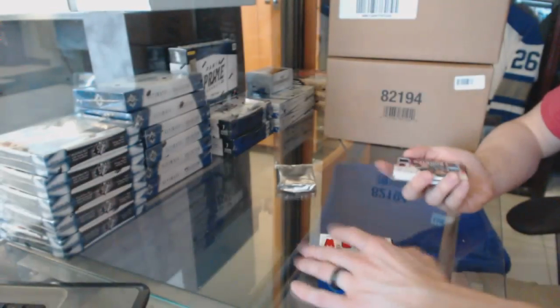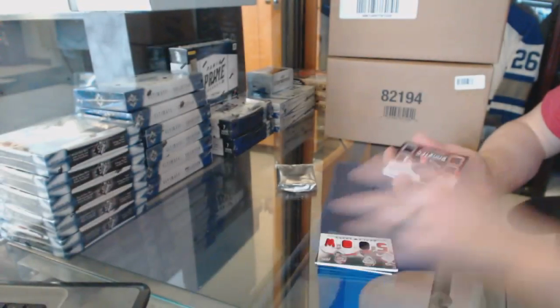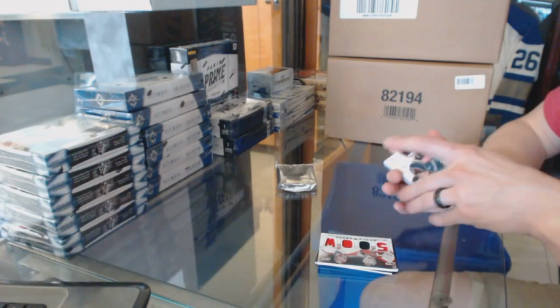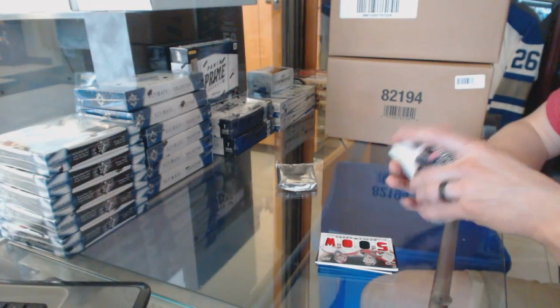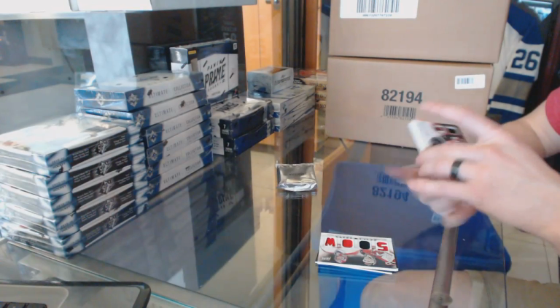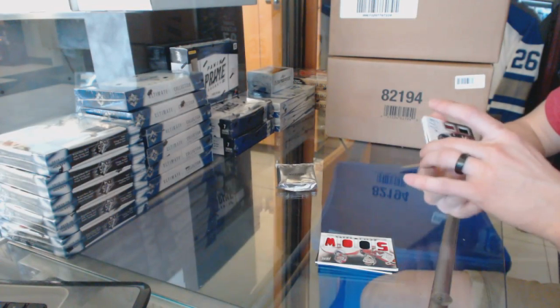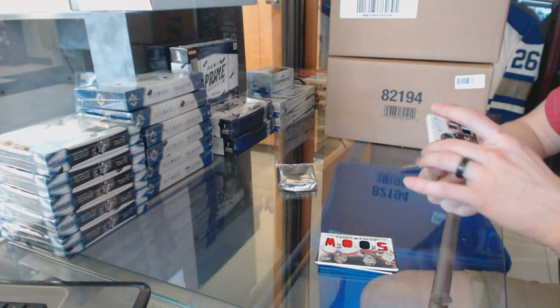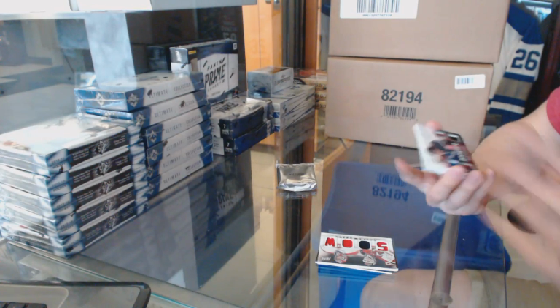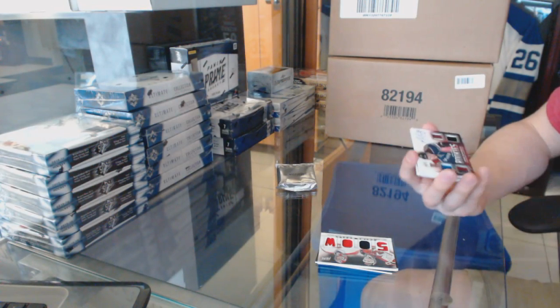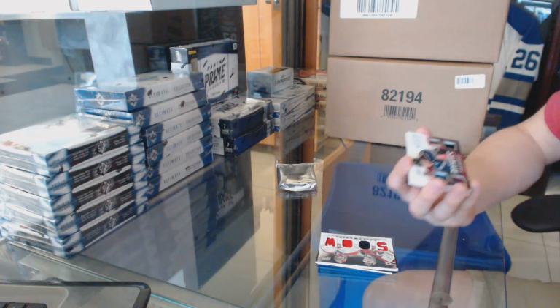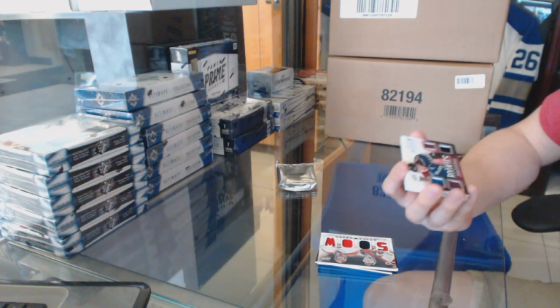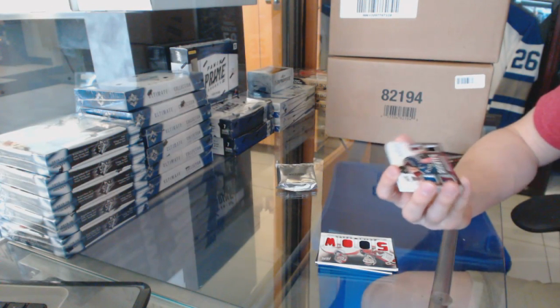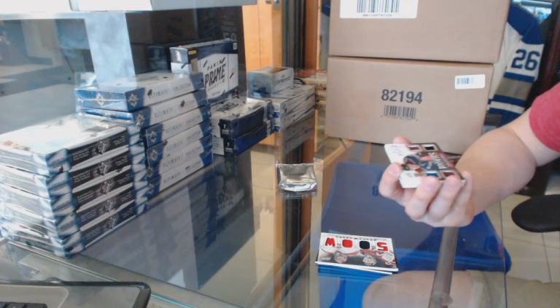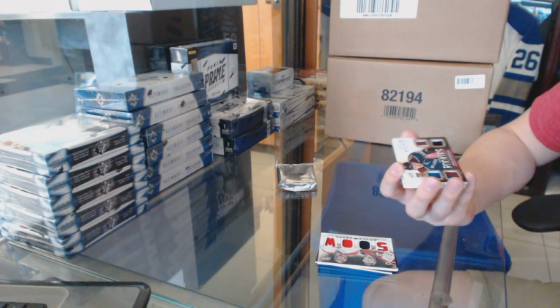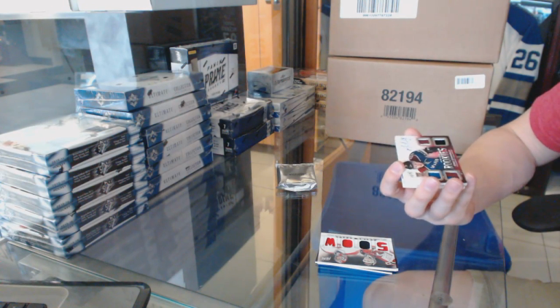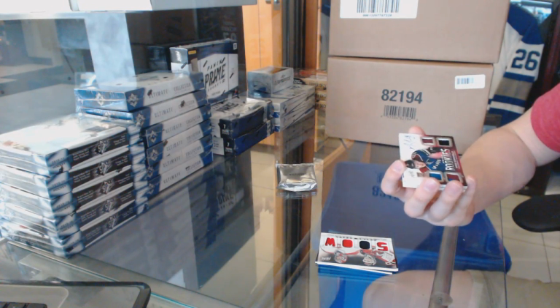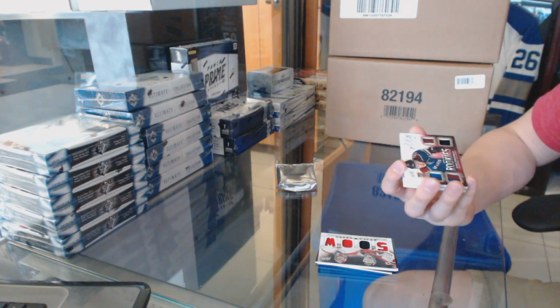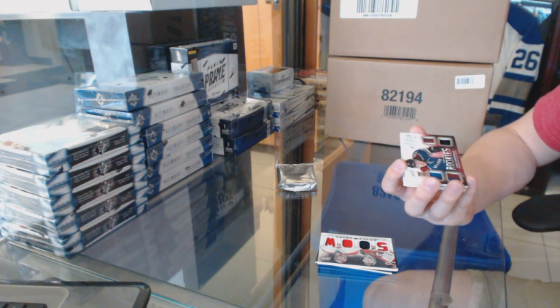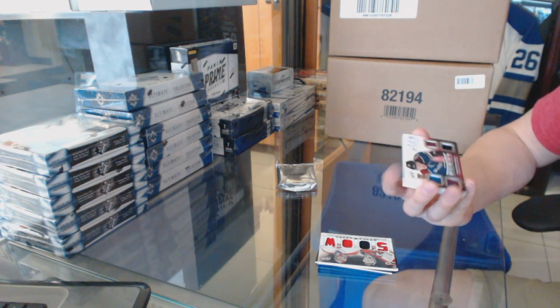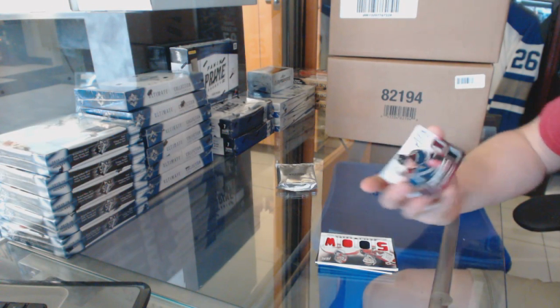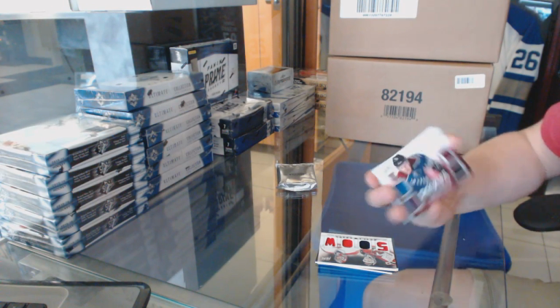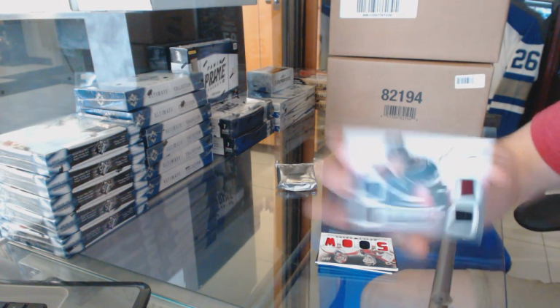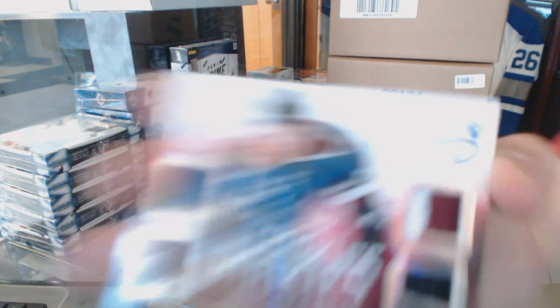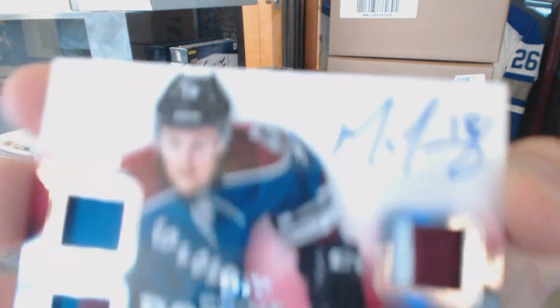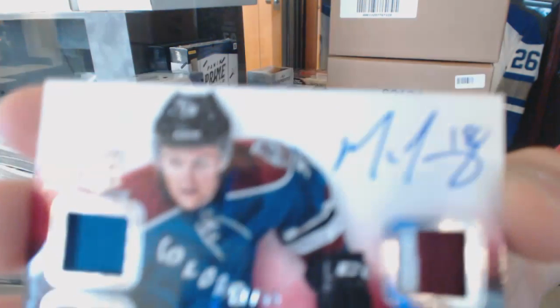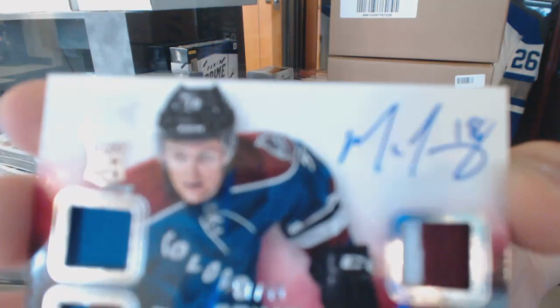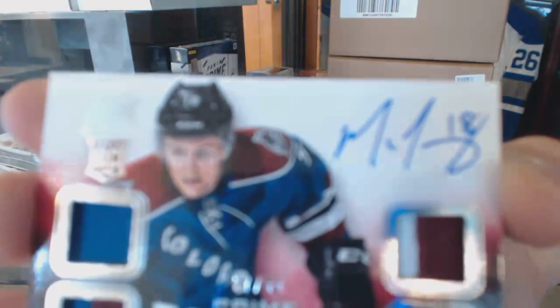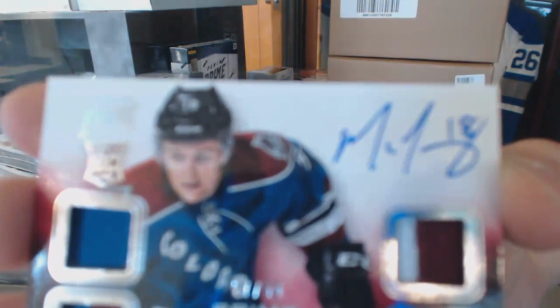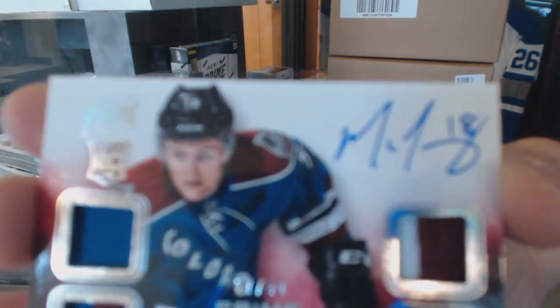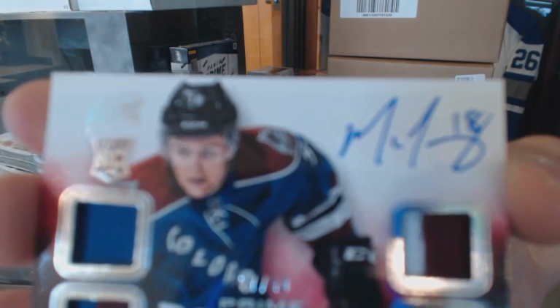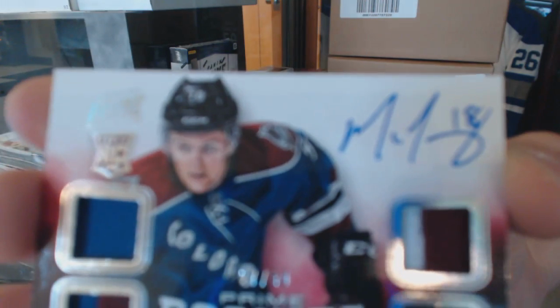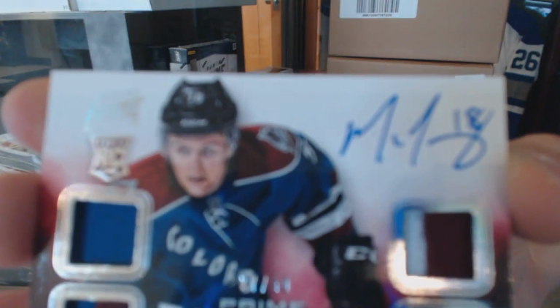Rookie jerseys, primes, and autograph, number 27 of 50, Mike Conley.